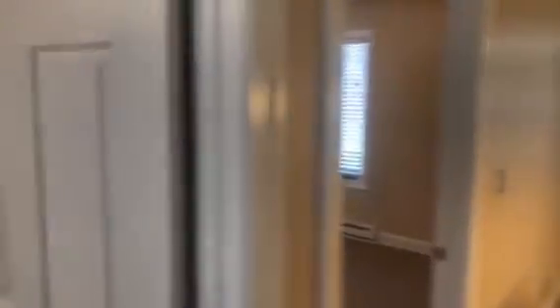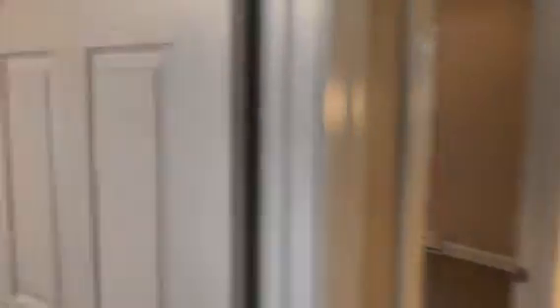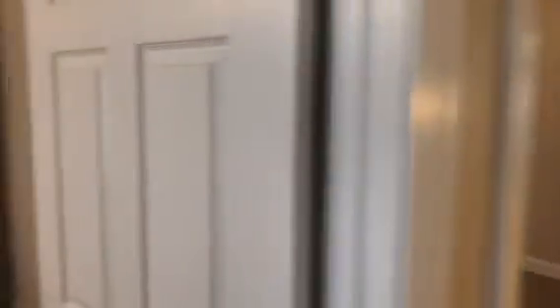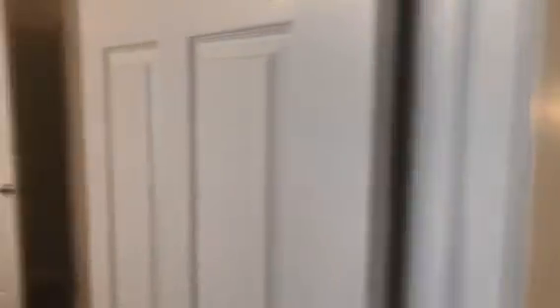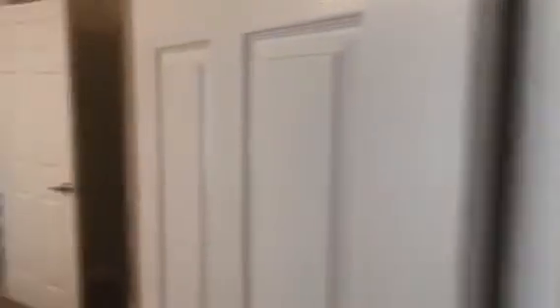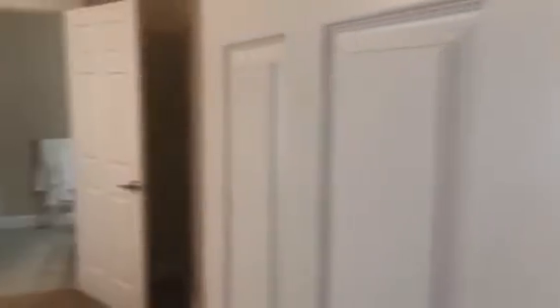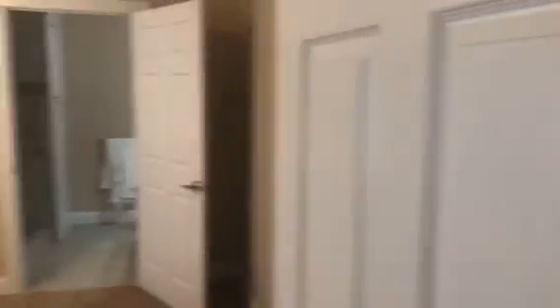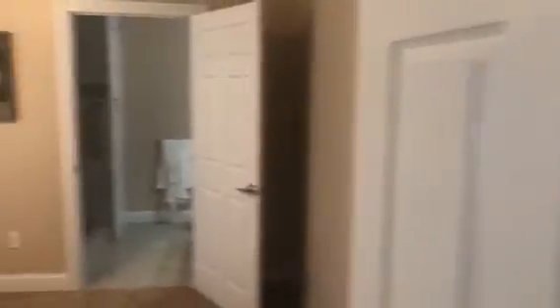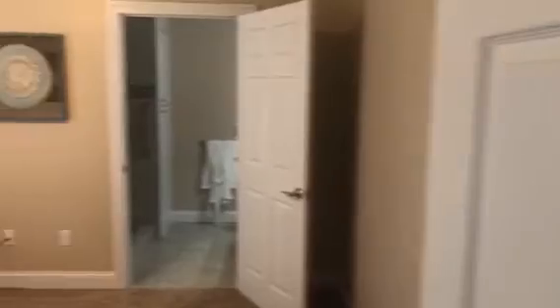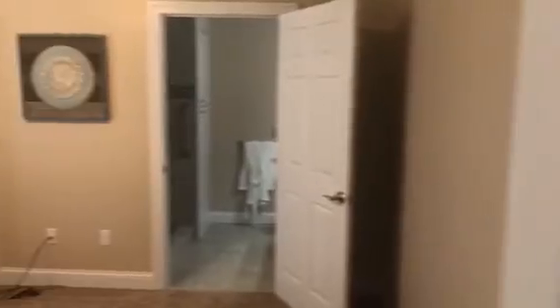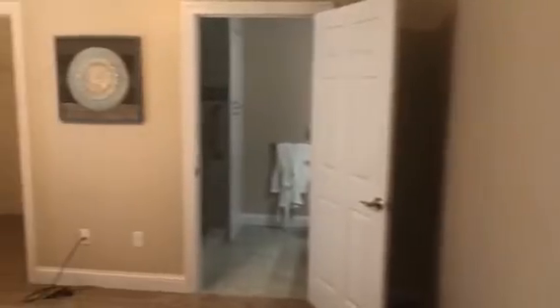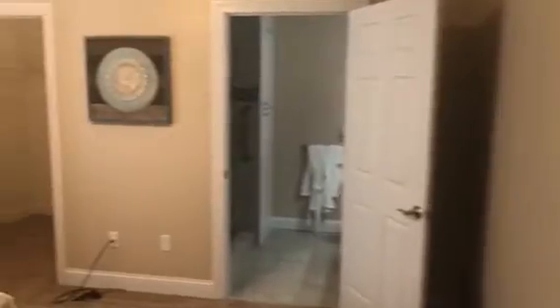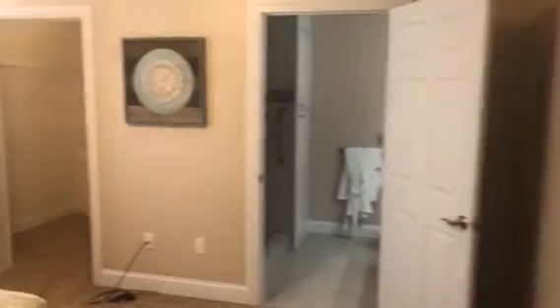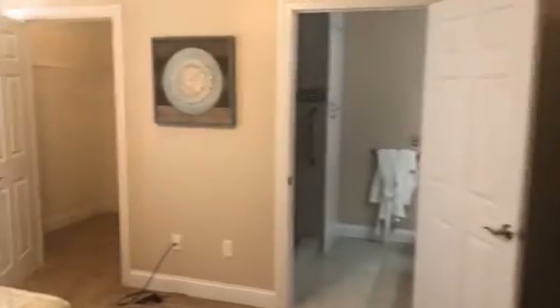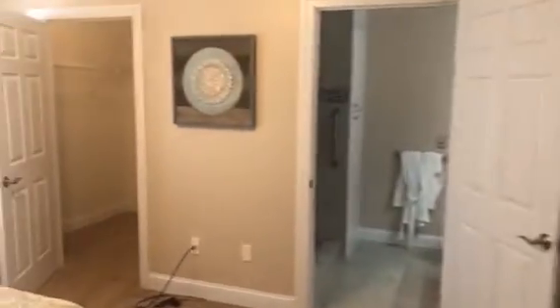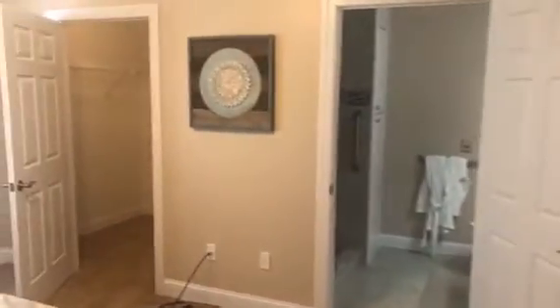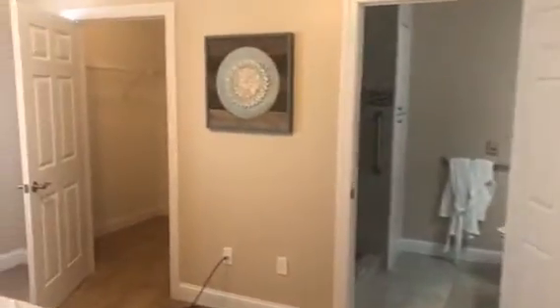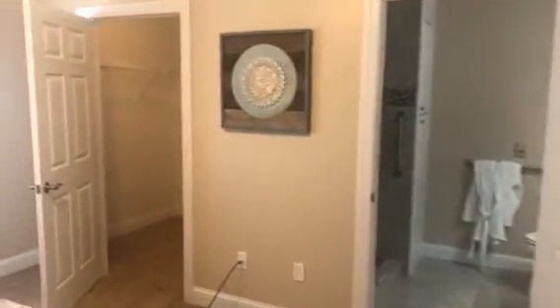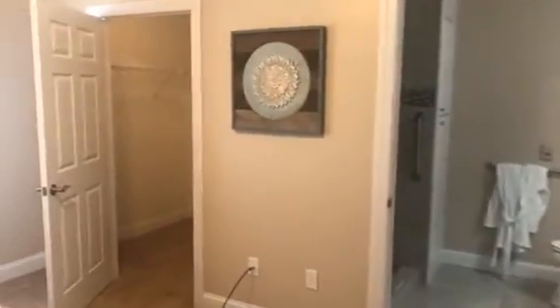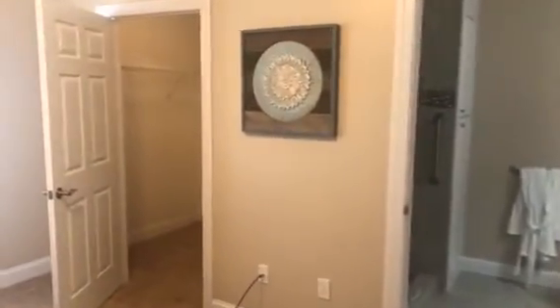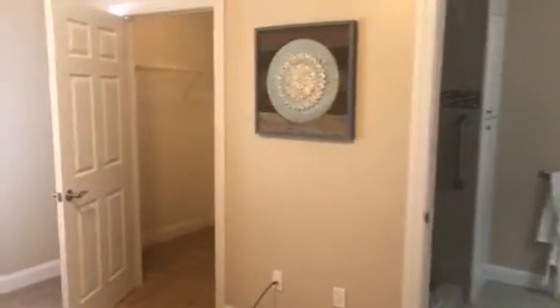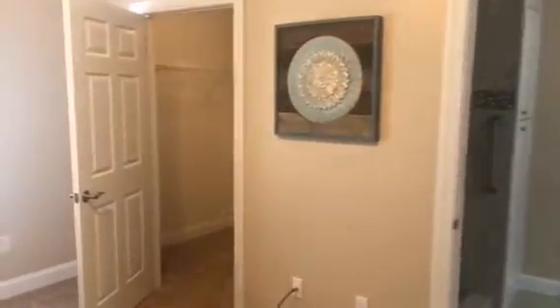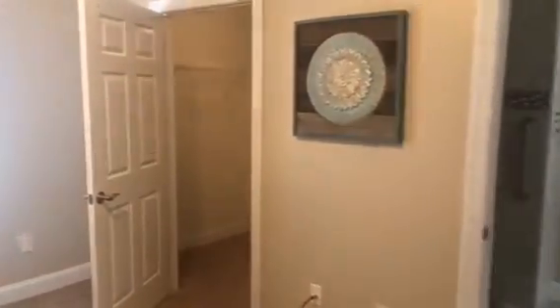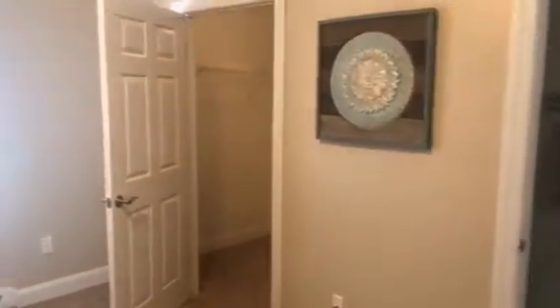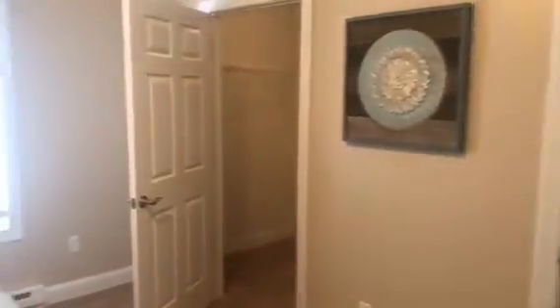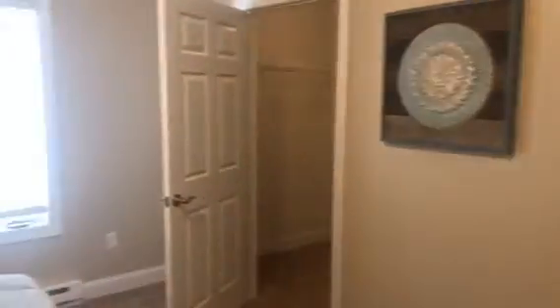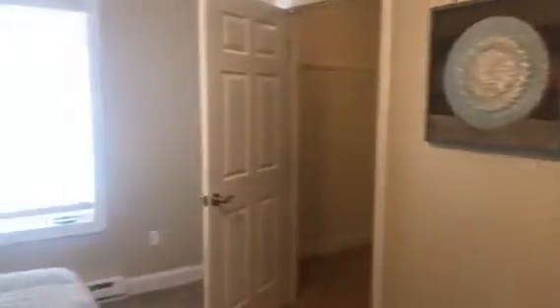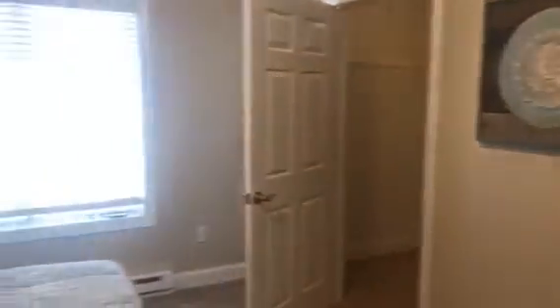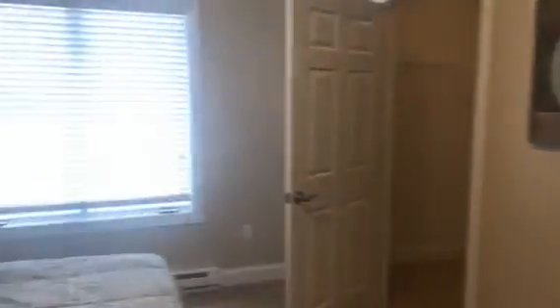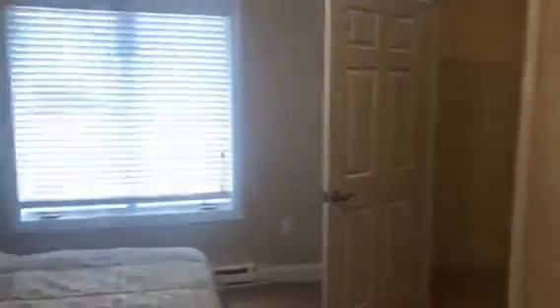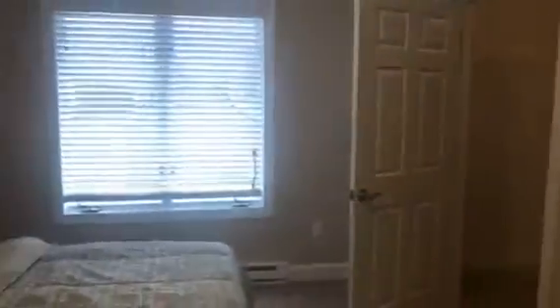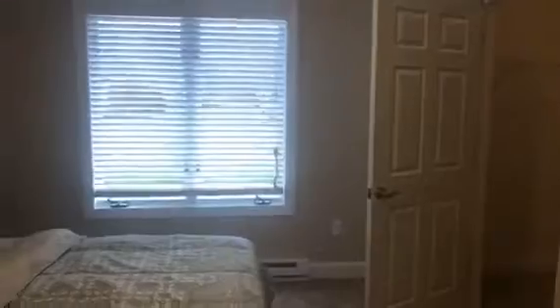Right now you're going to walk into the master bedroom. We have a queen-size bed in here and there's plenty of space to spare.